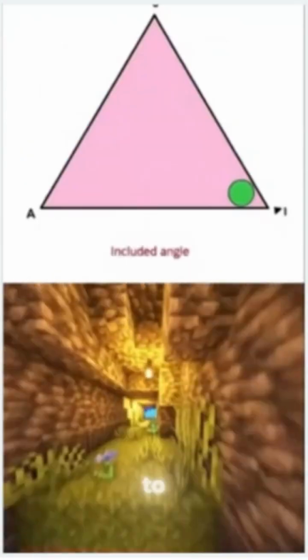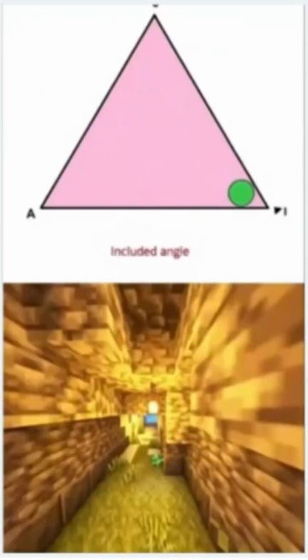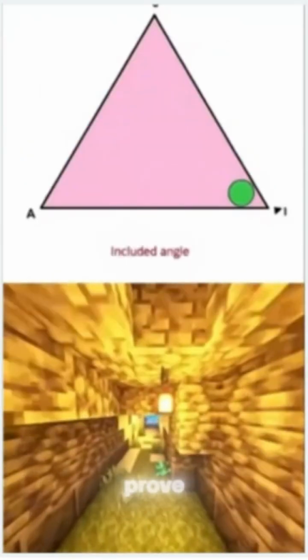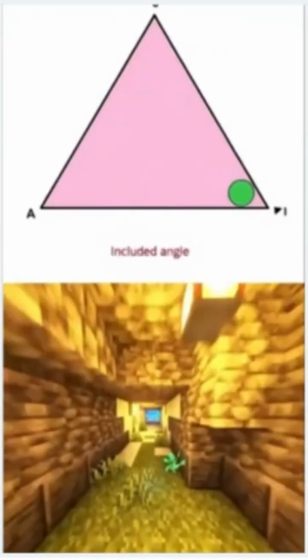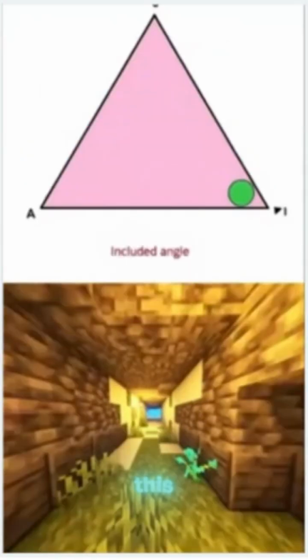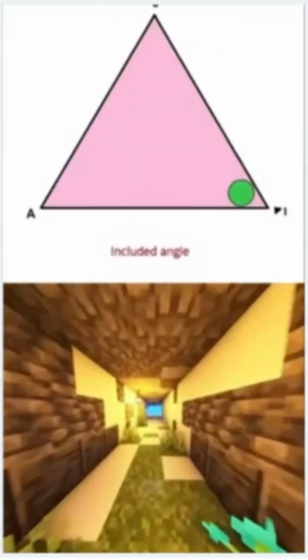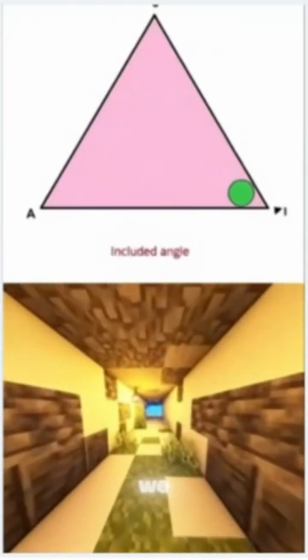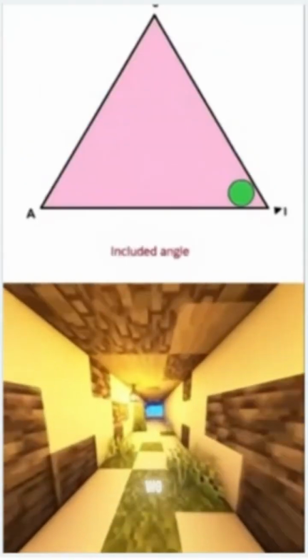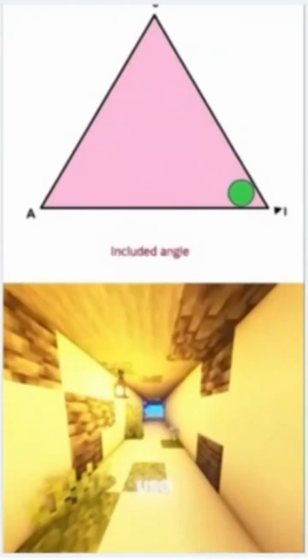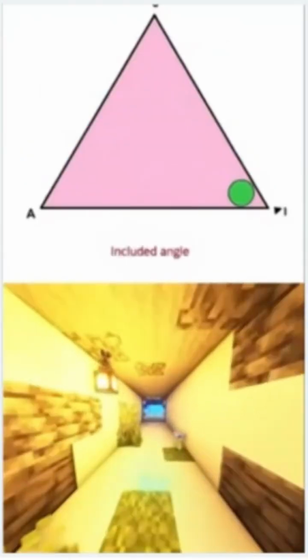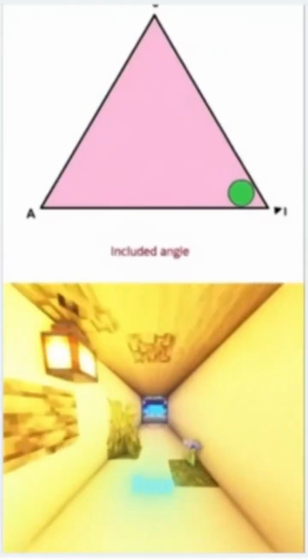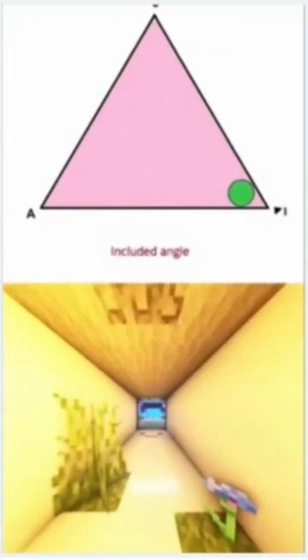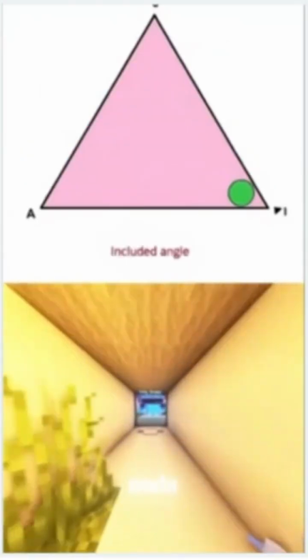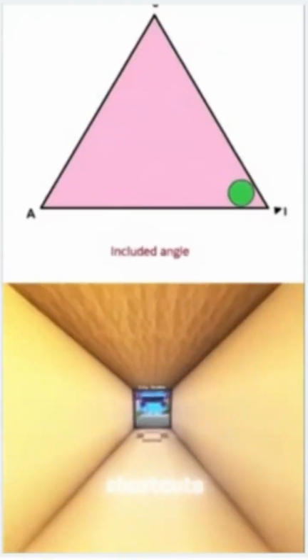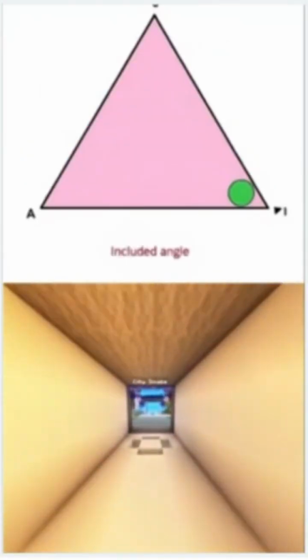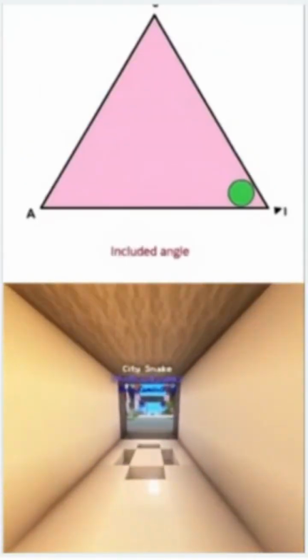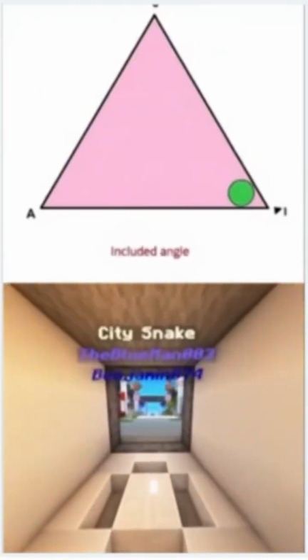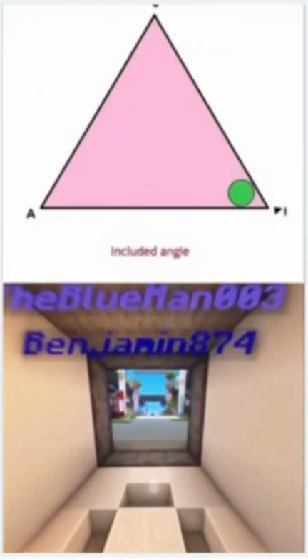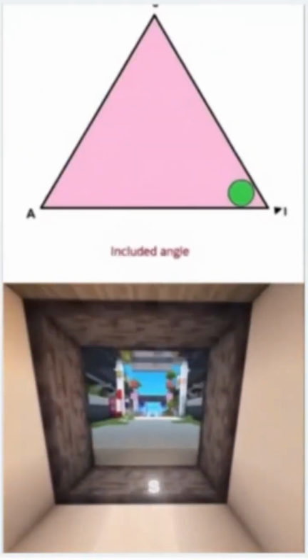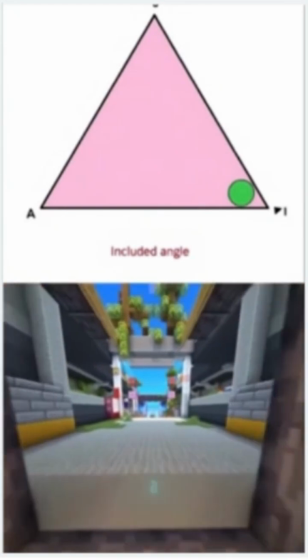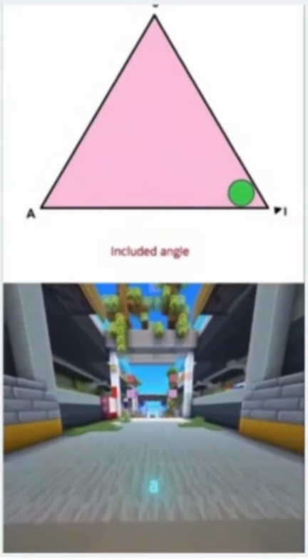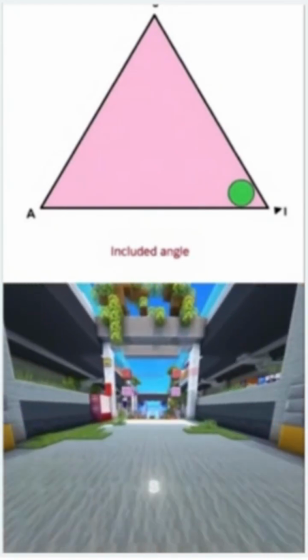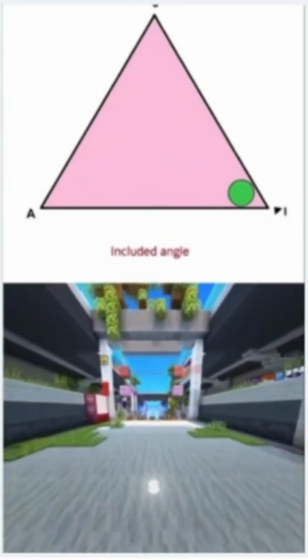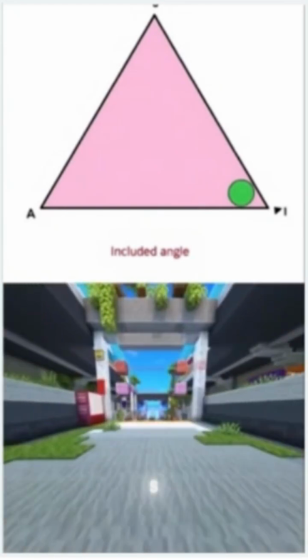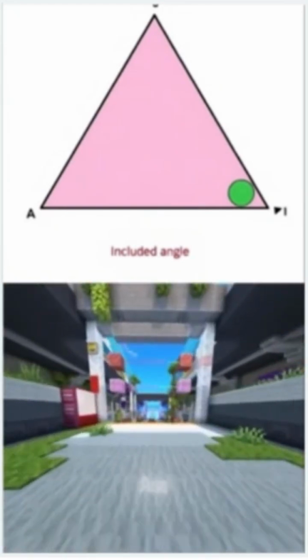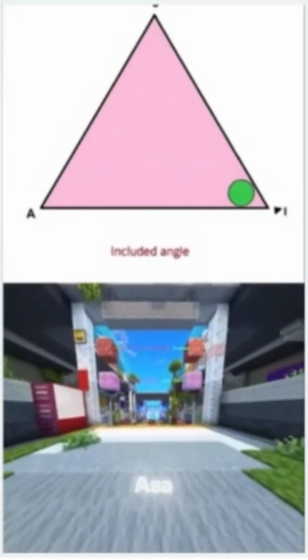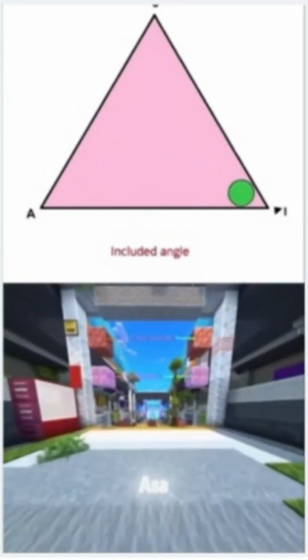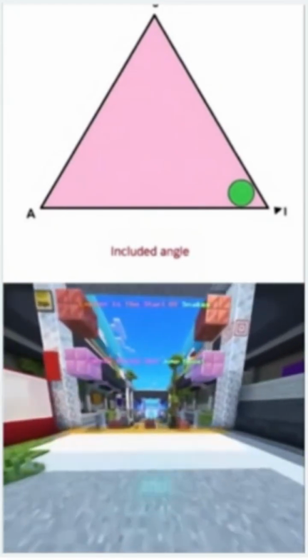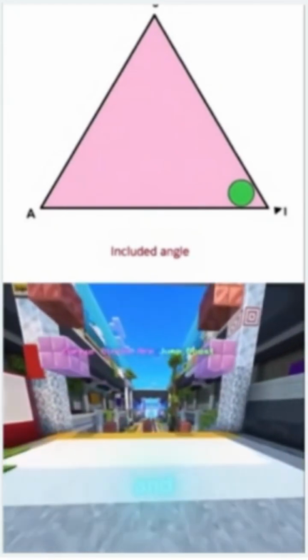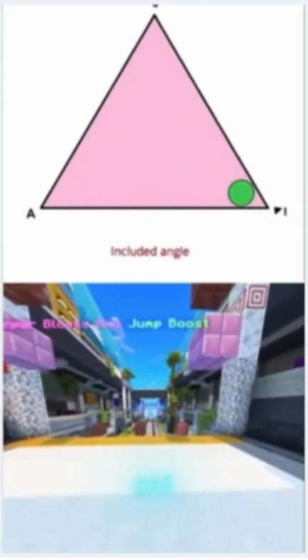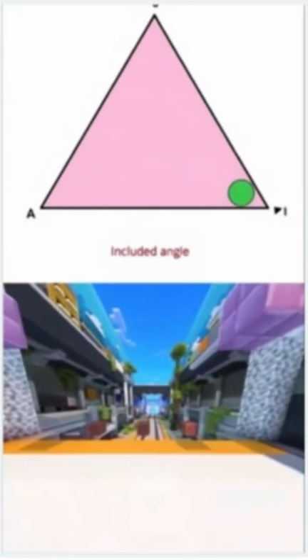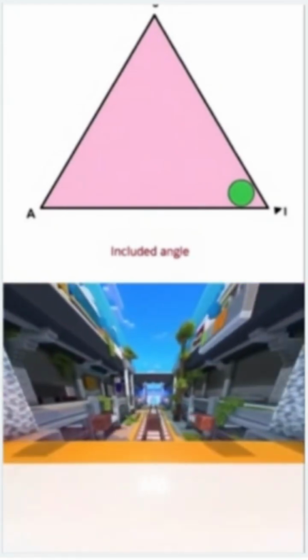To prove this, we use four main shortcuts: SSS, SAS, ASA, and AAS.